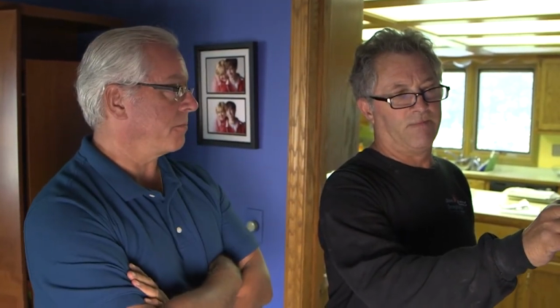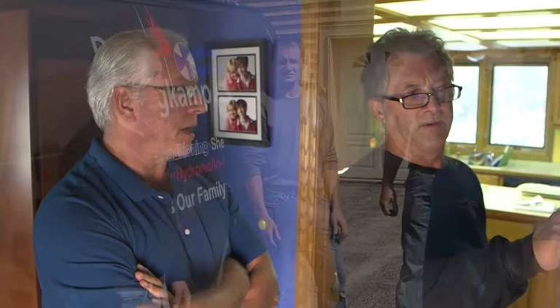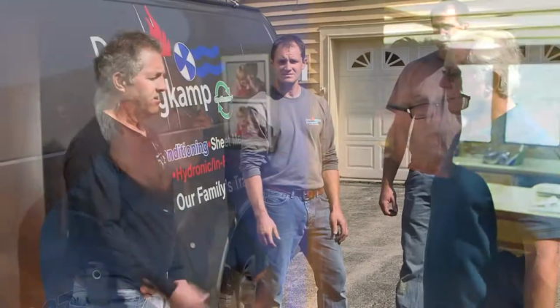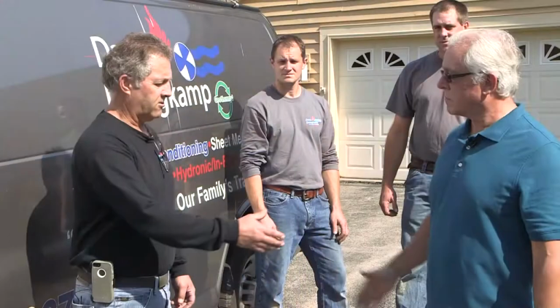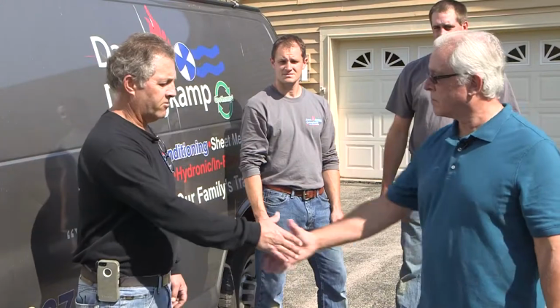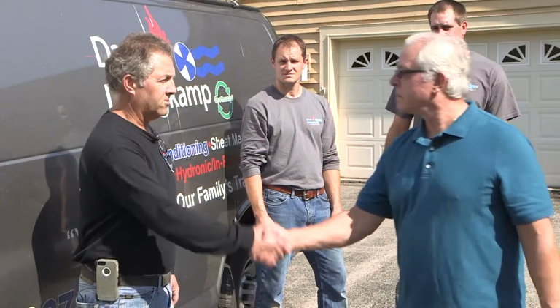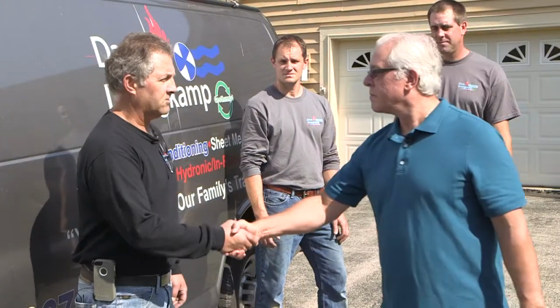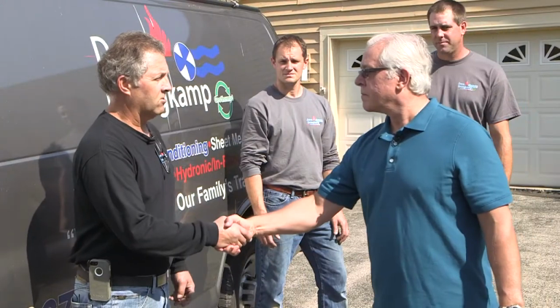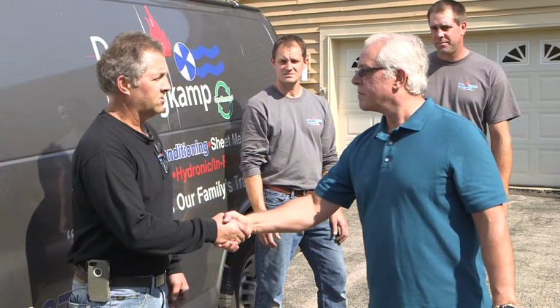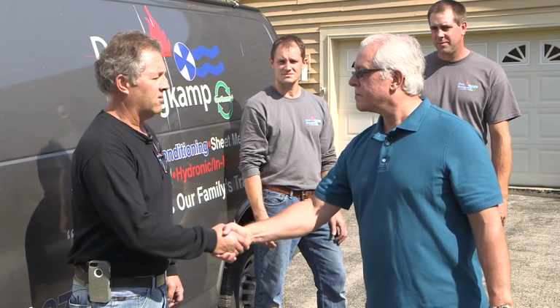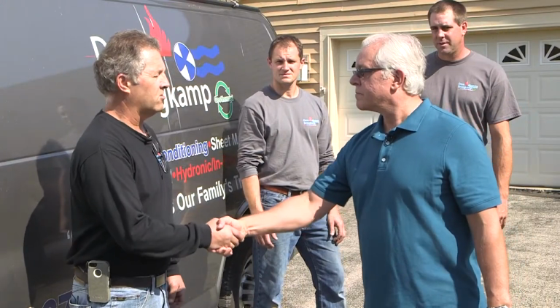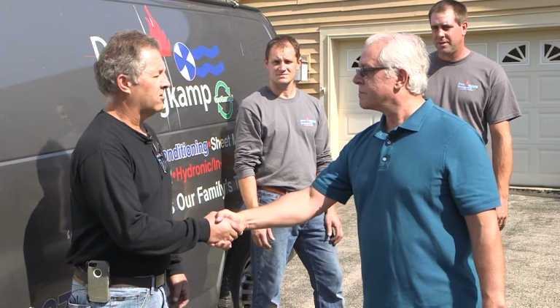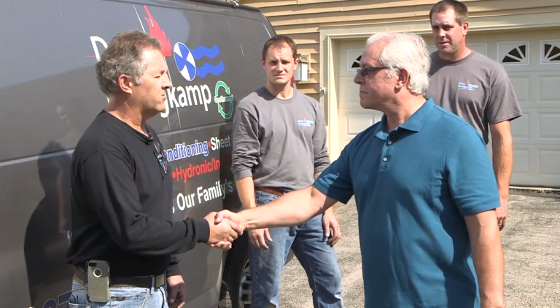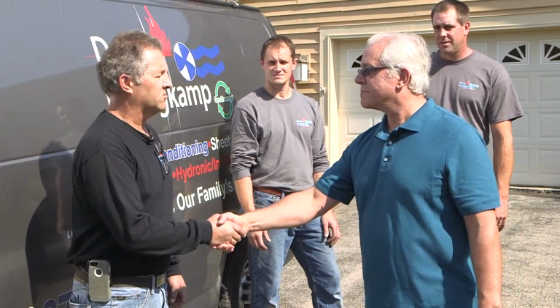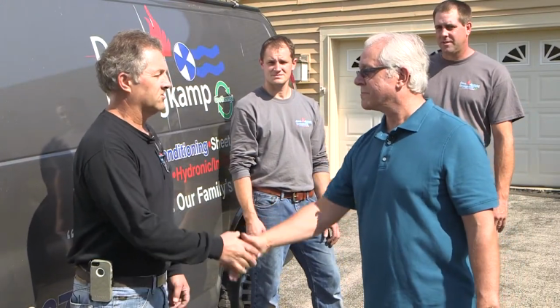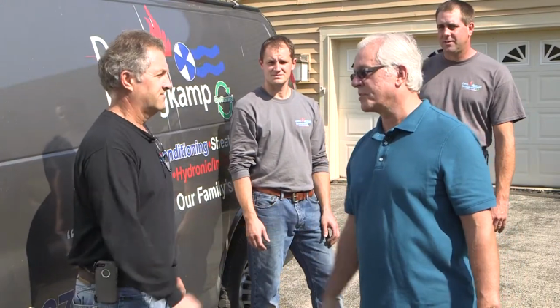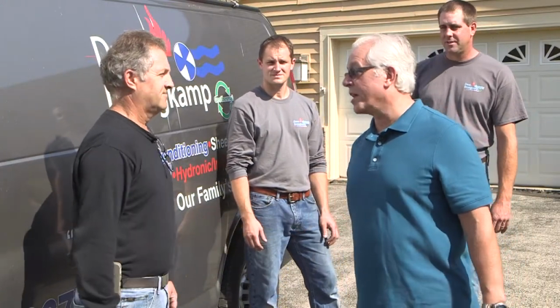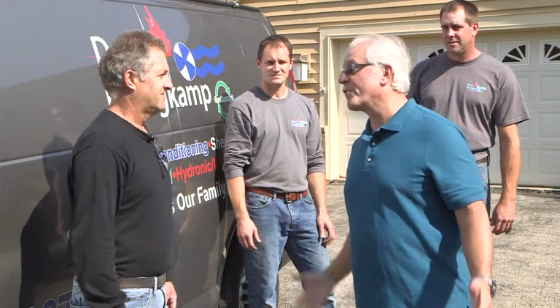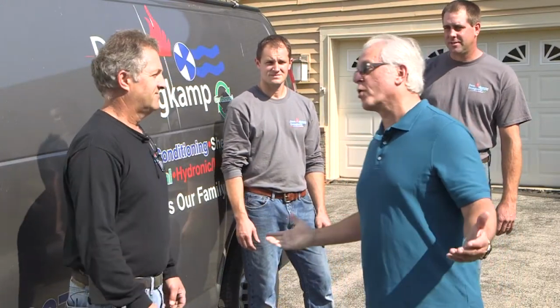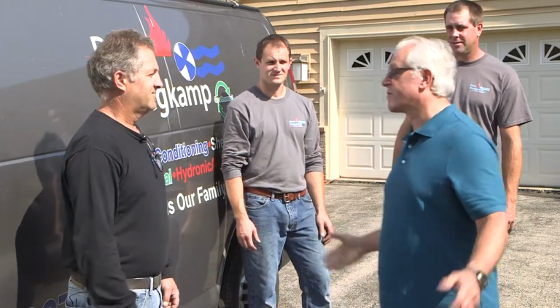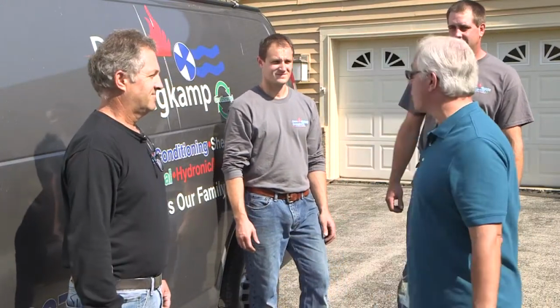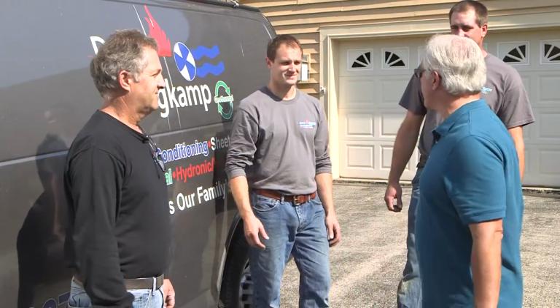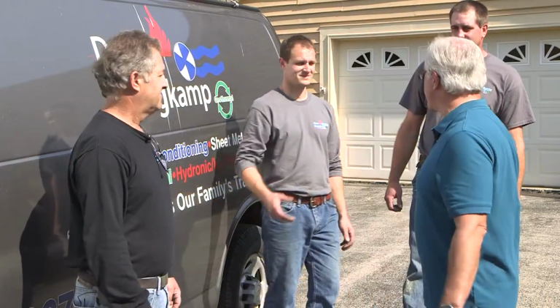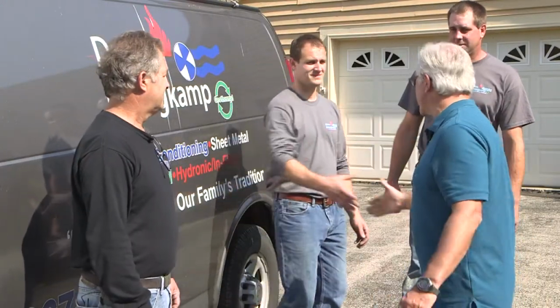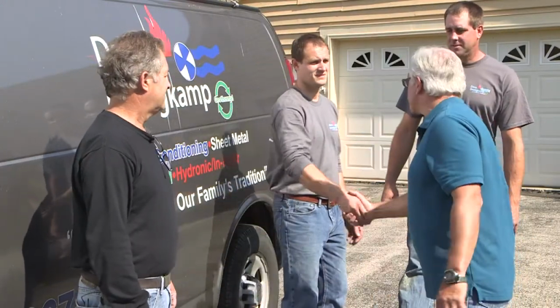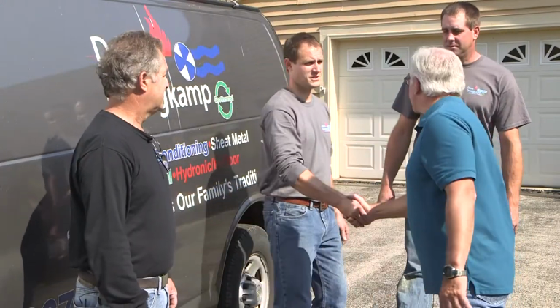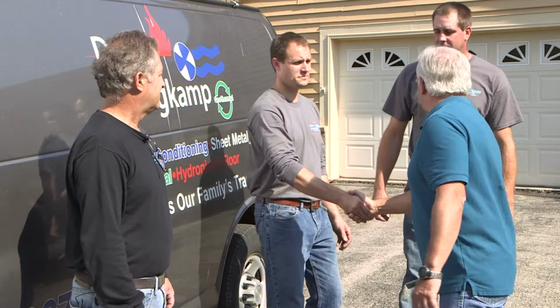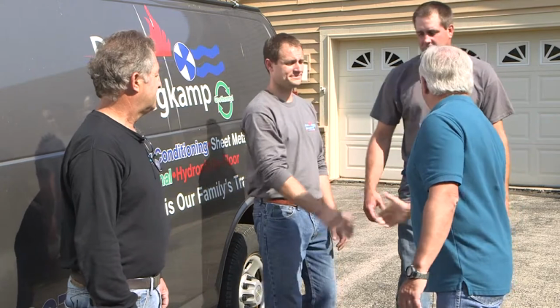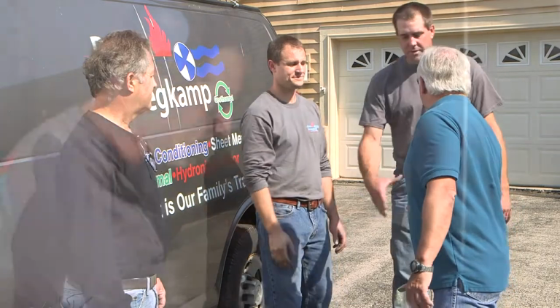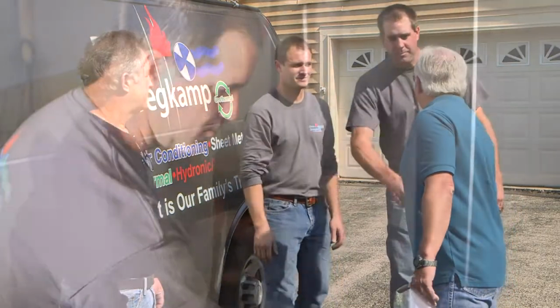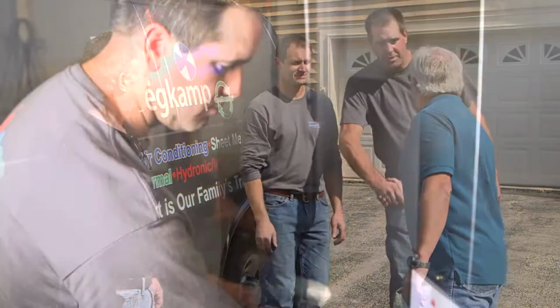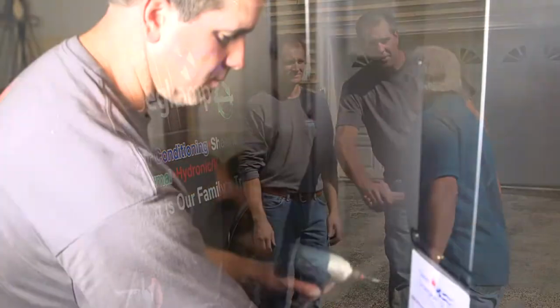Gene, thank you for your business. We're all set — I know you're gonna love your new system. Thanks, John. I feel more comfortable already. Thank you, guys. Great job. Appreciate it.